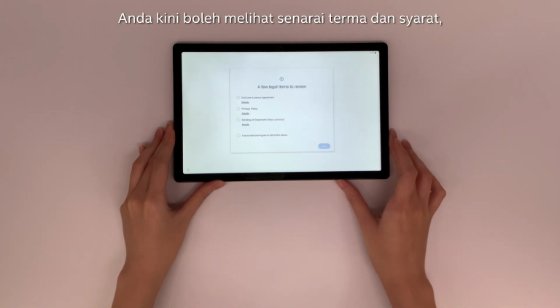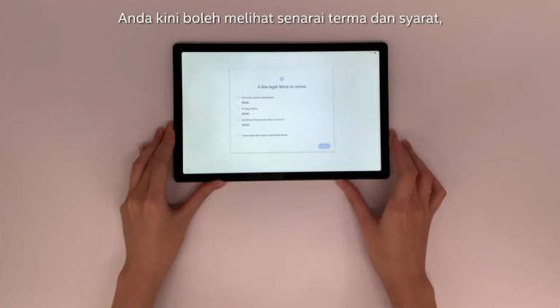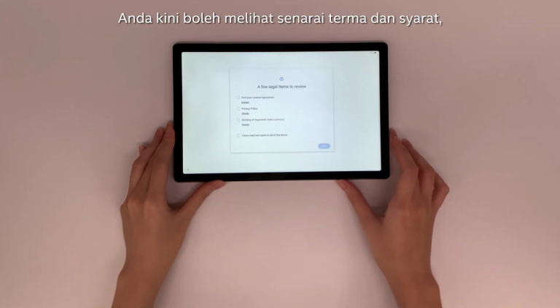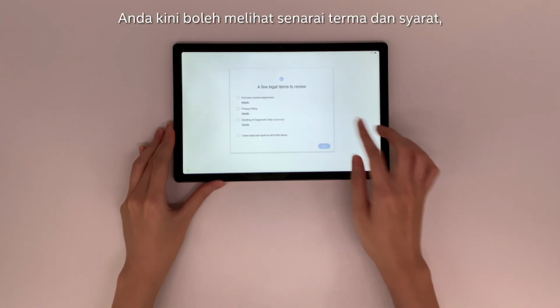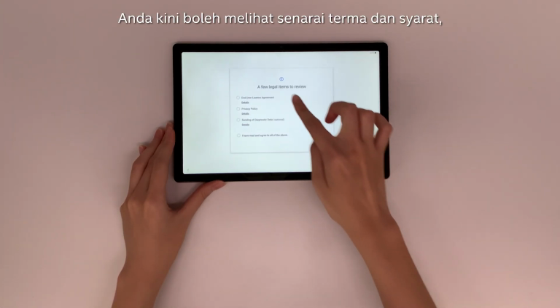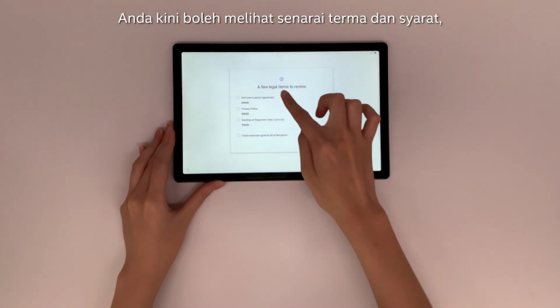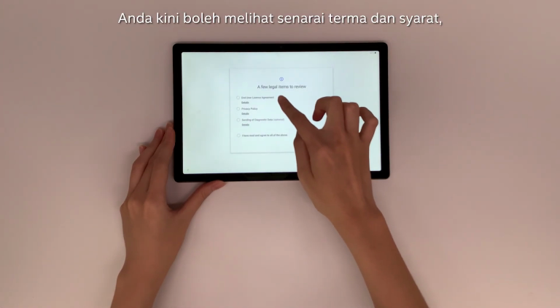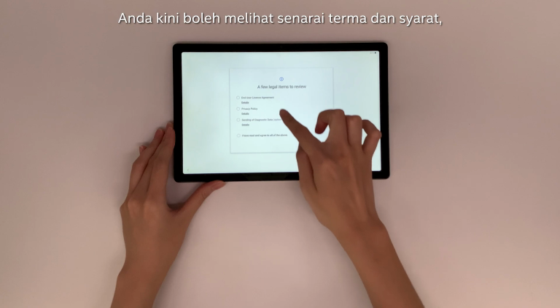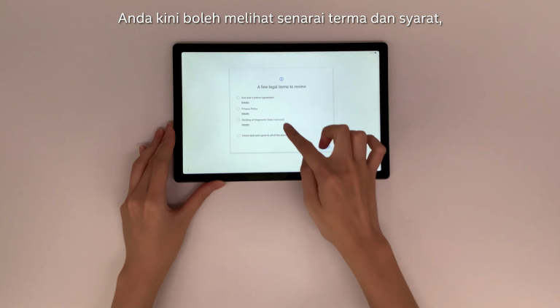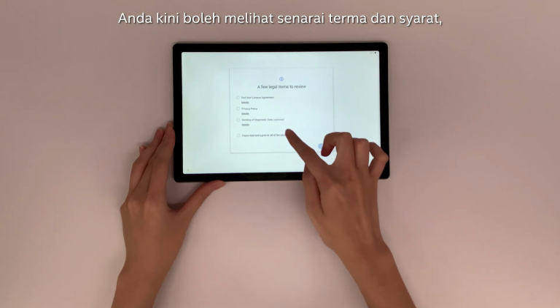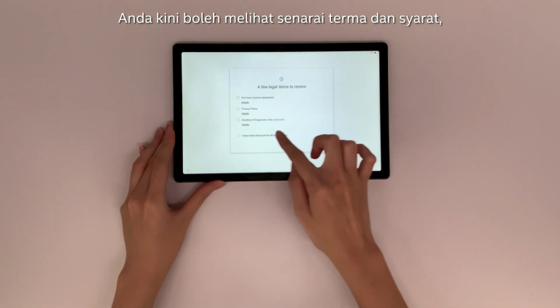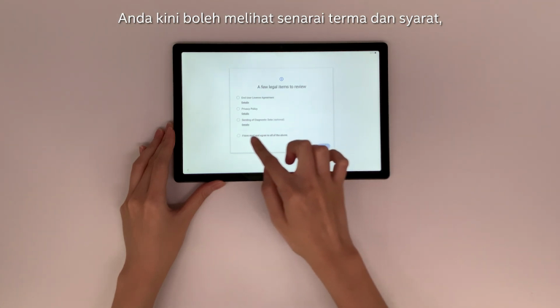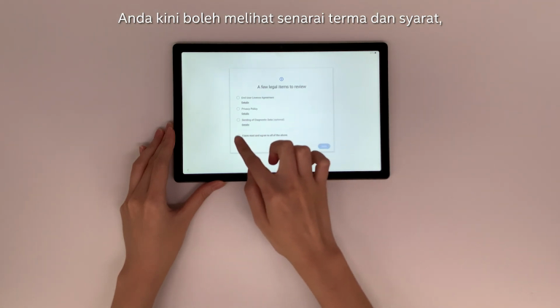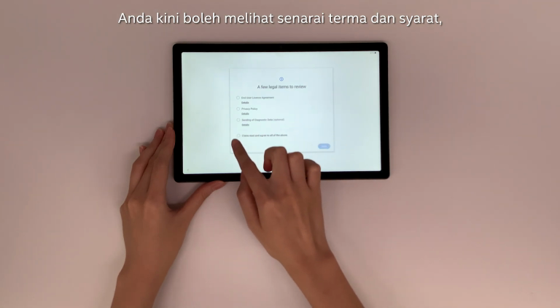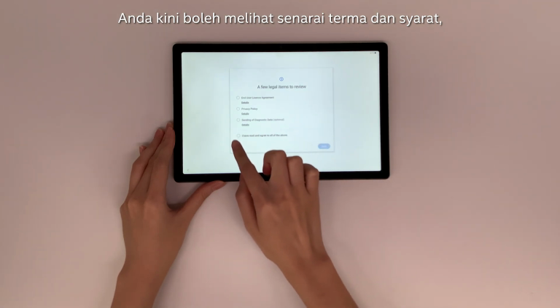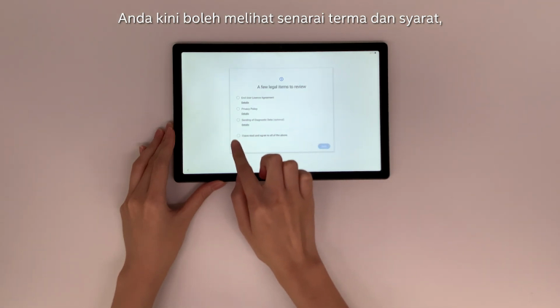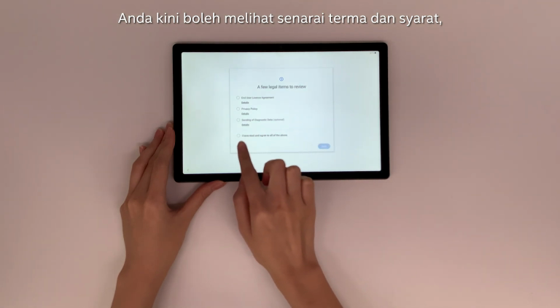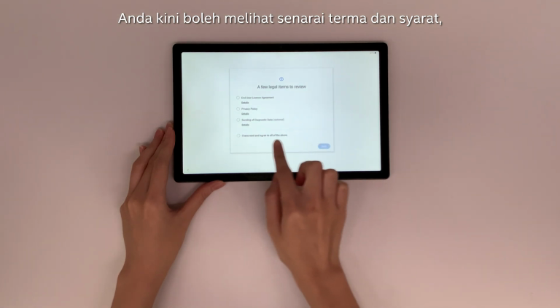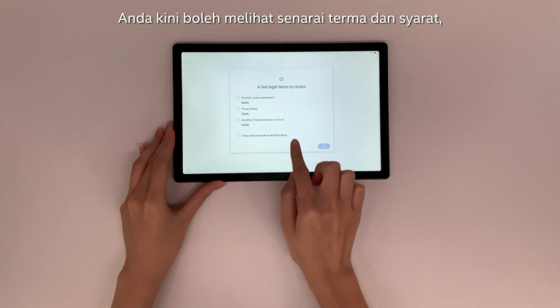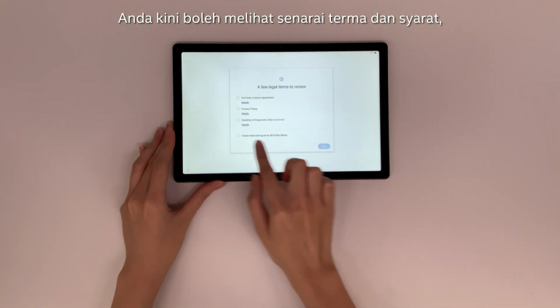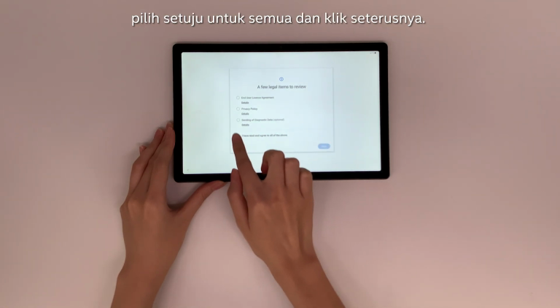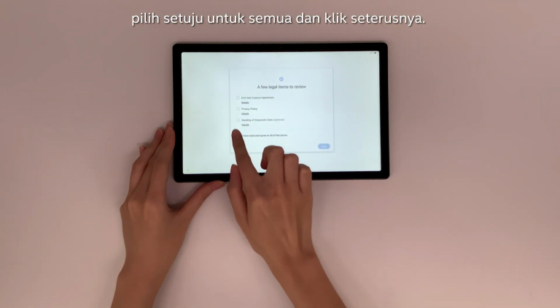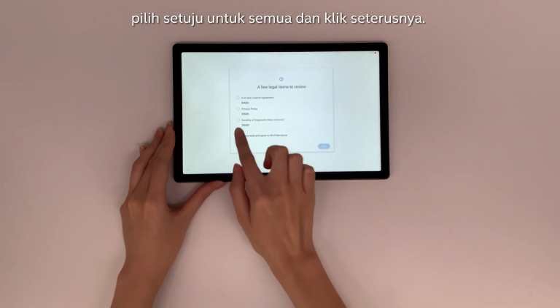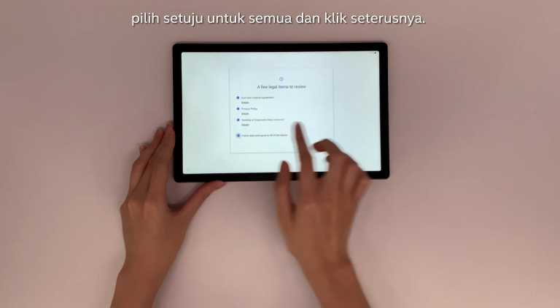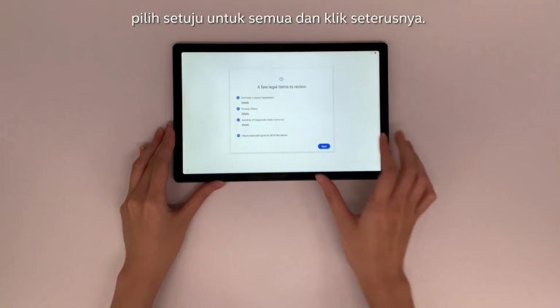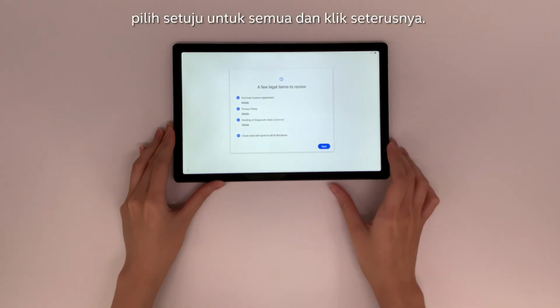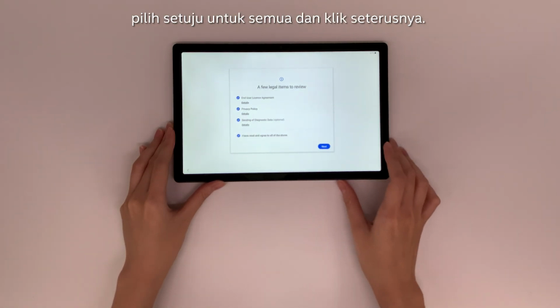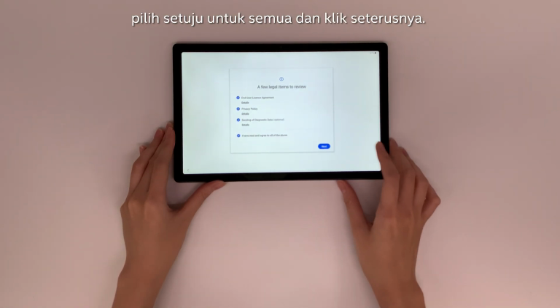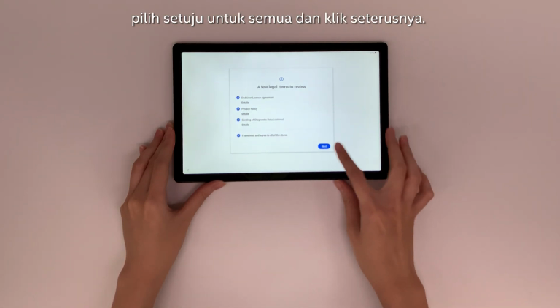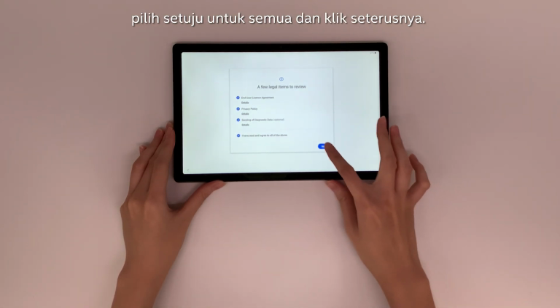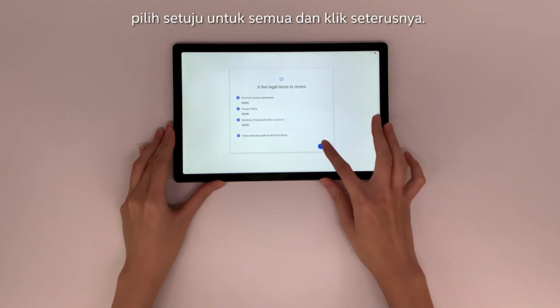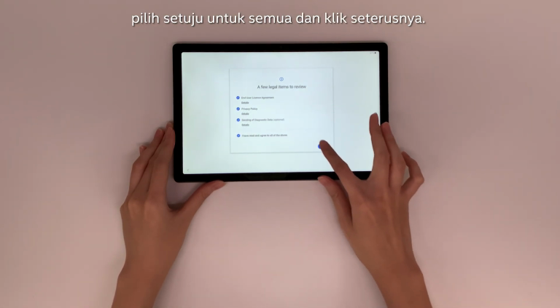You may now see the list of legal terms. Press Agree to All and click Next.